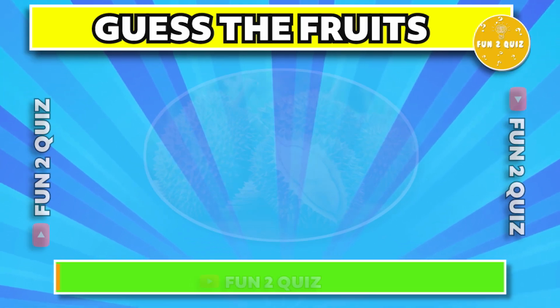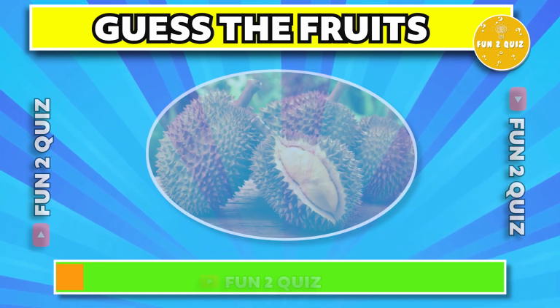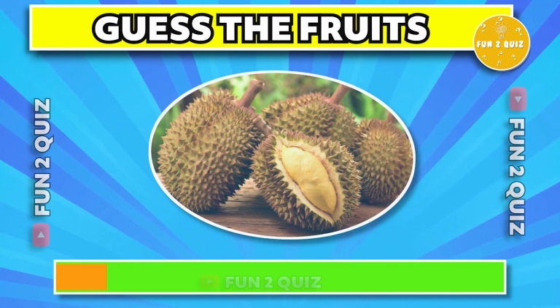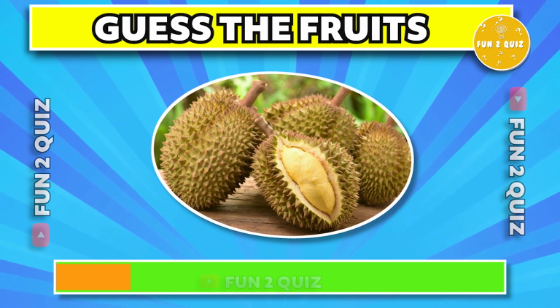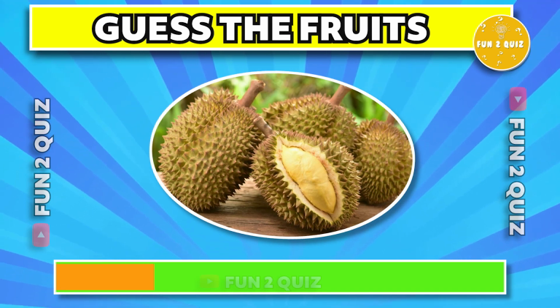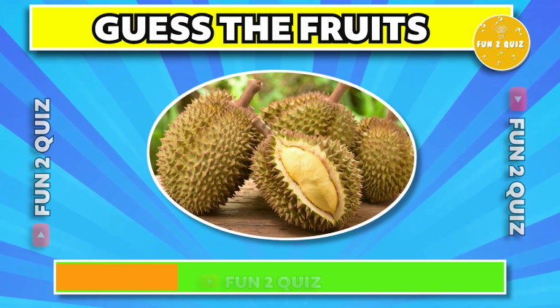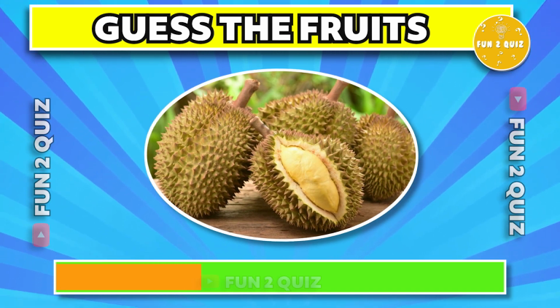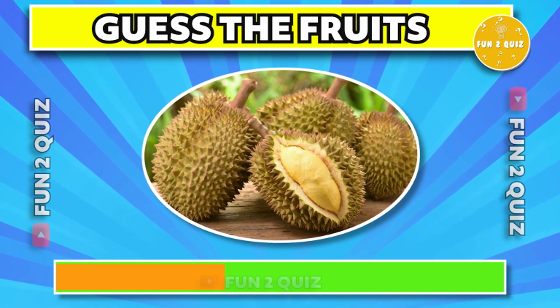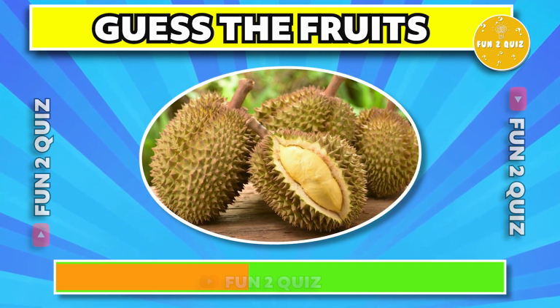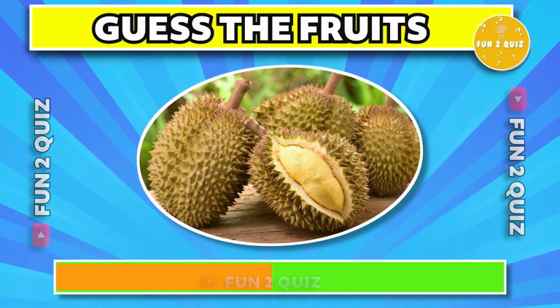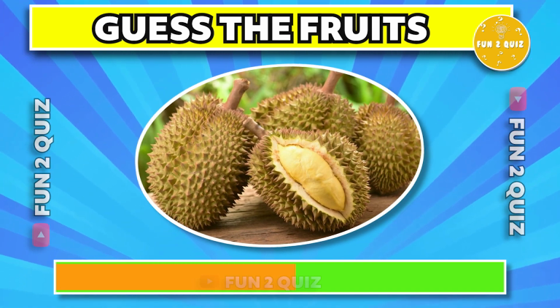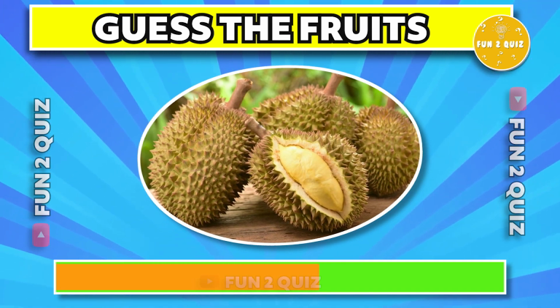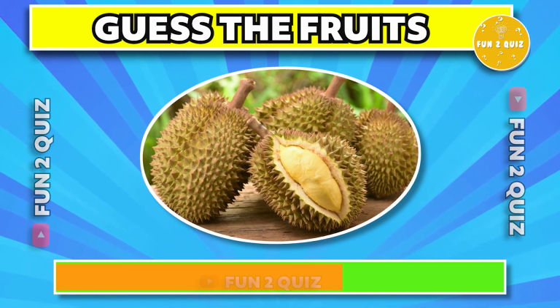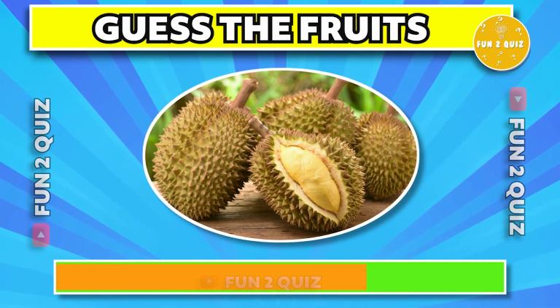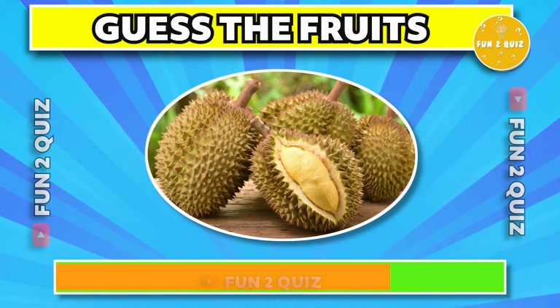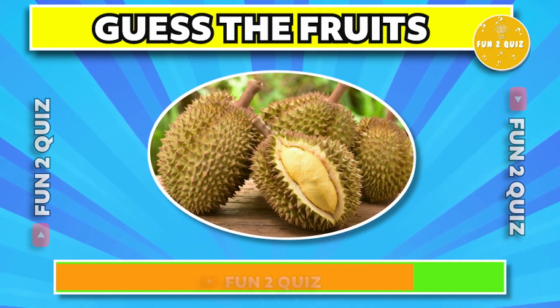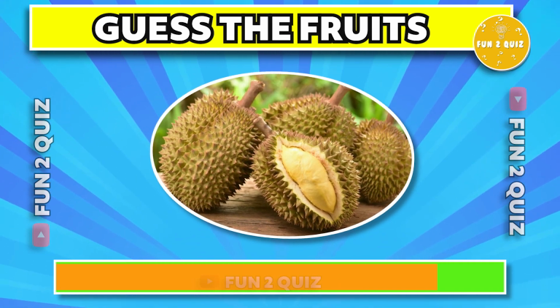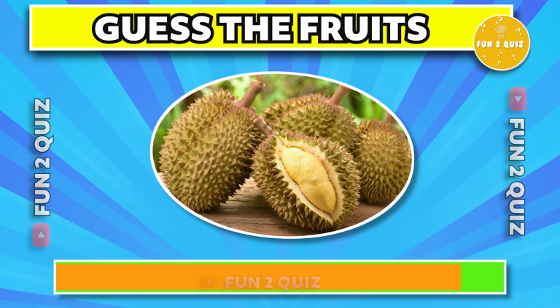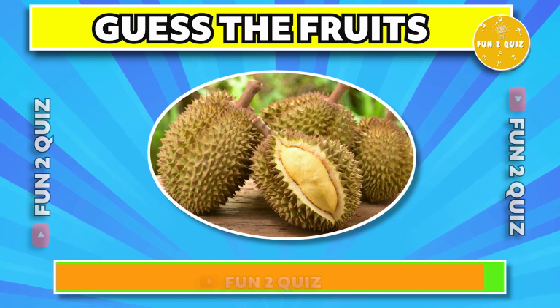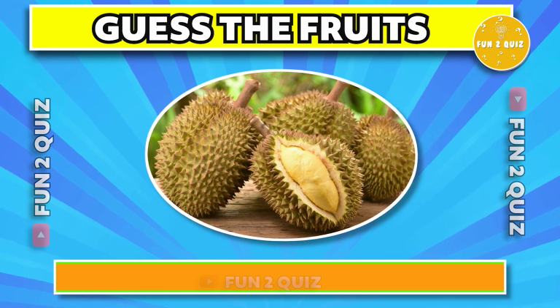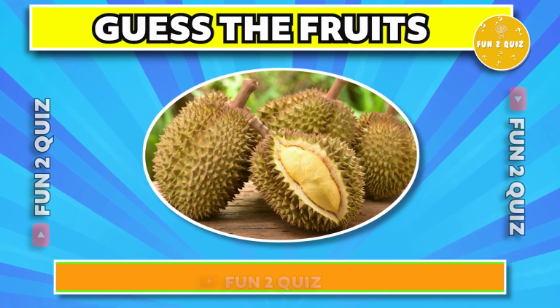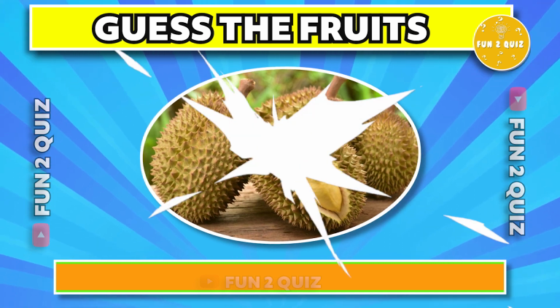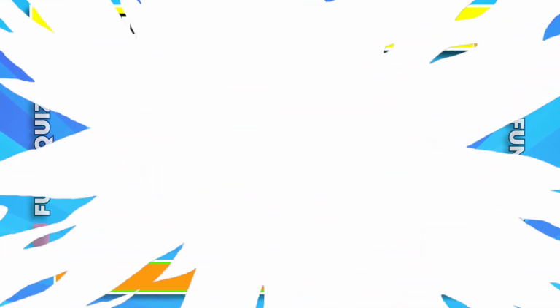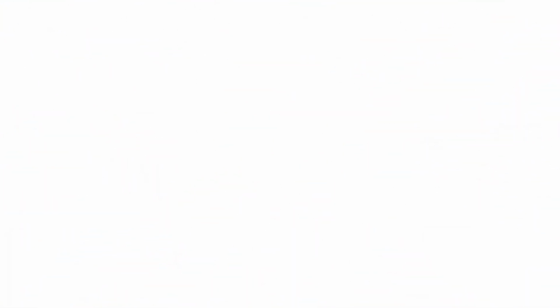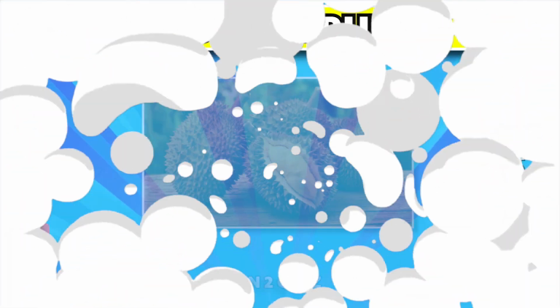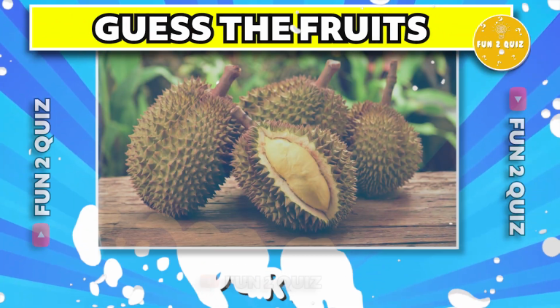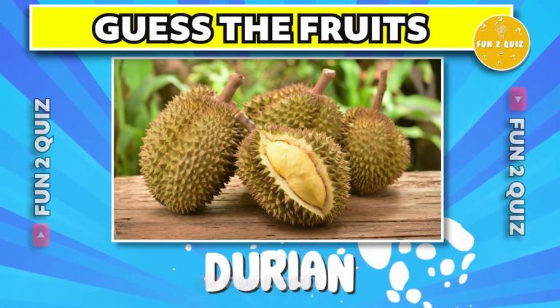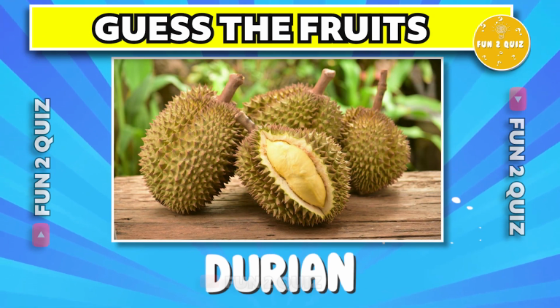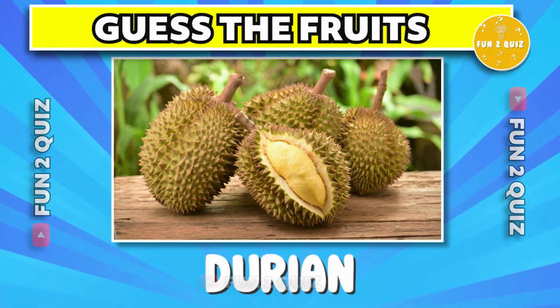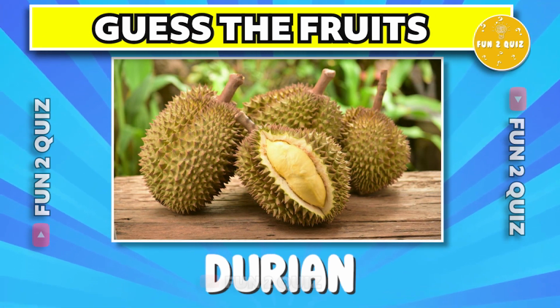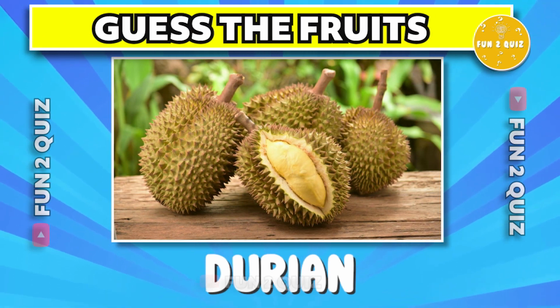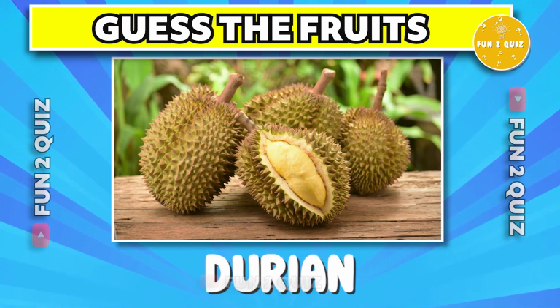Let's start with the first fruit — can you guess the fruit? The correct answer is durian.